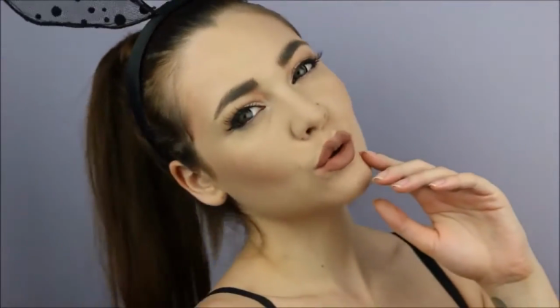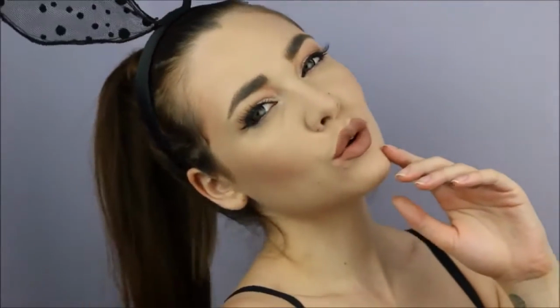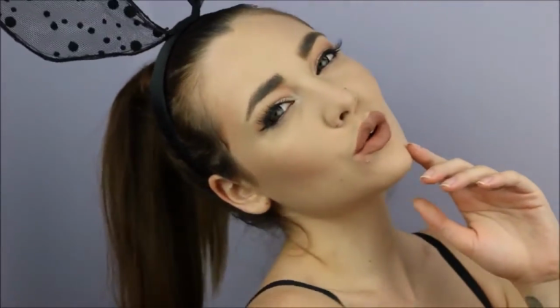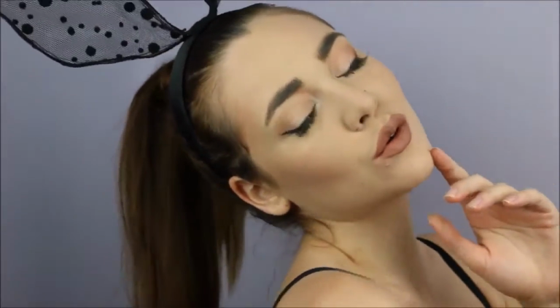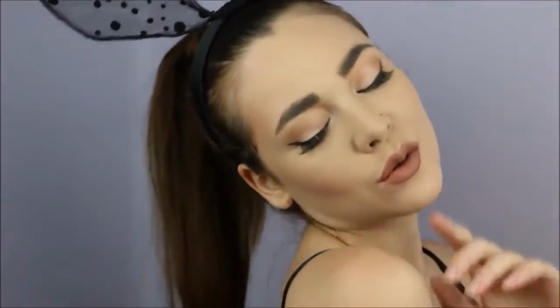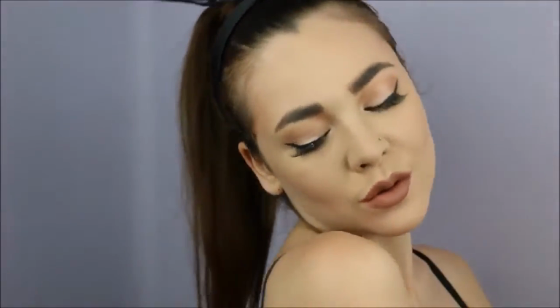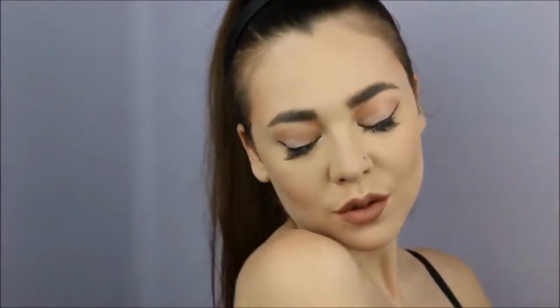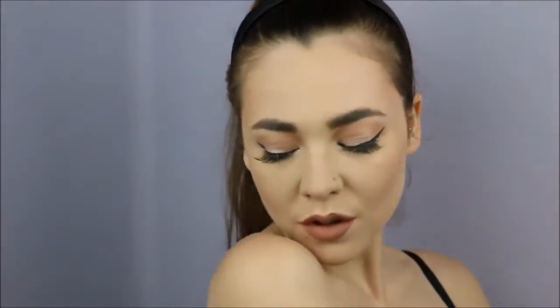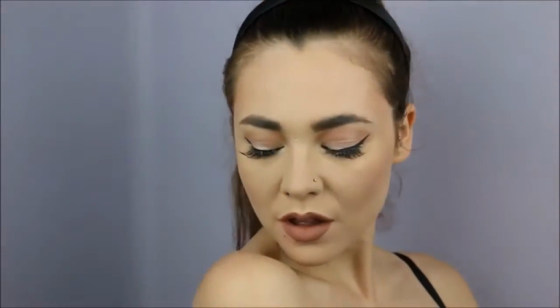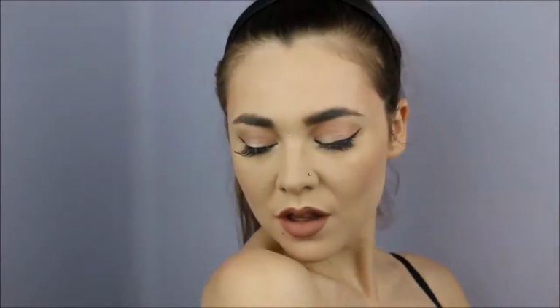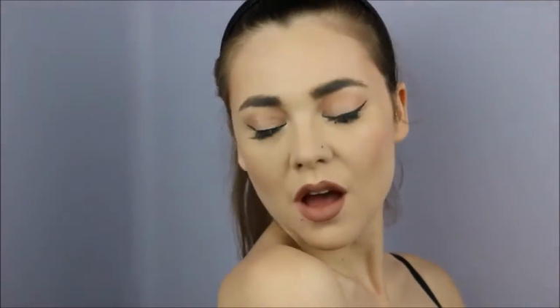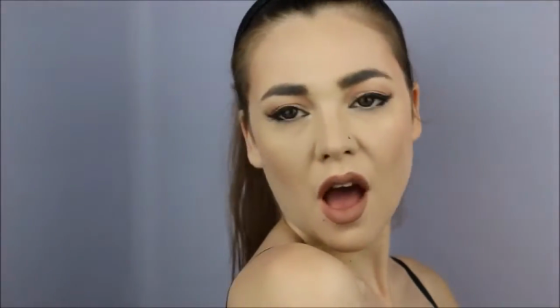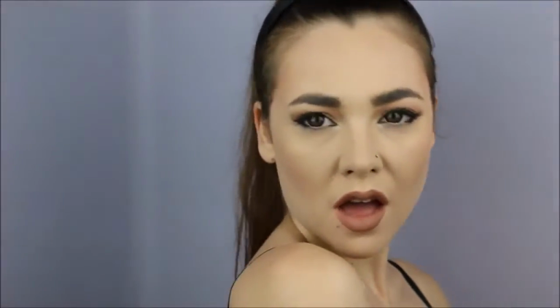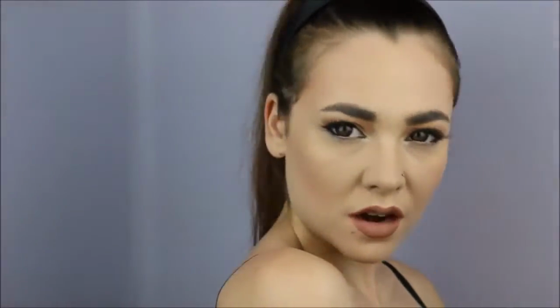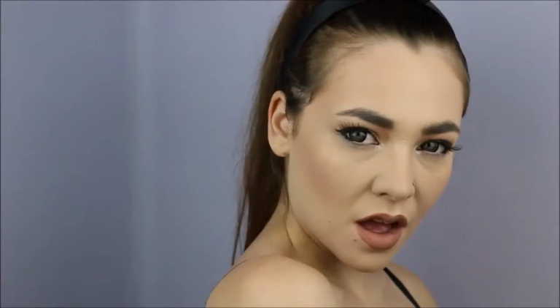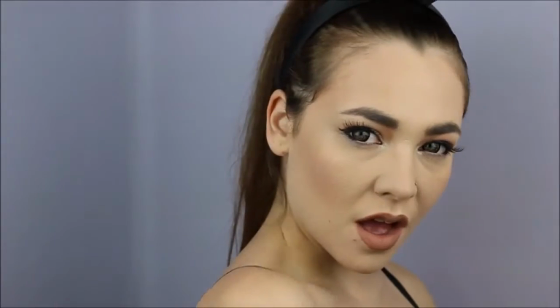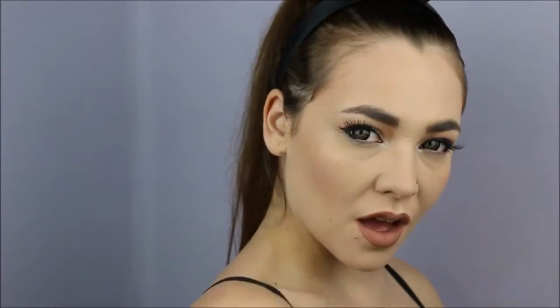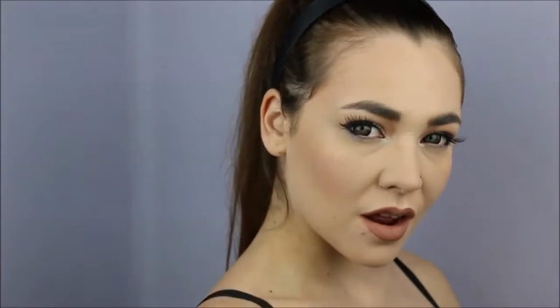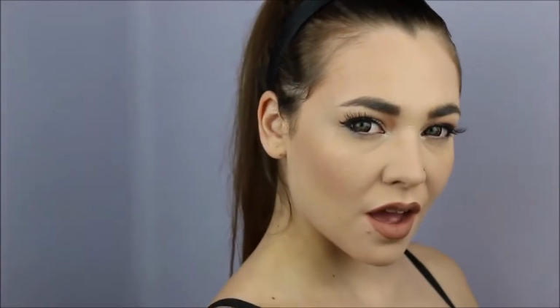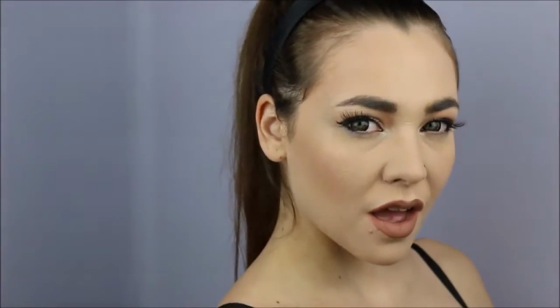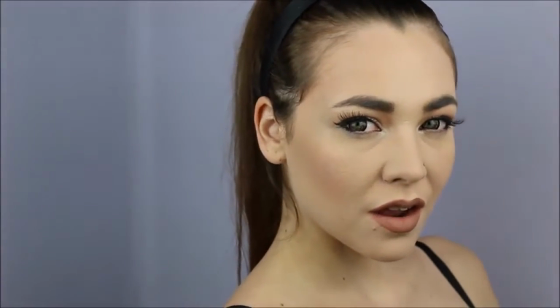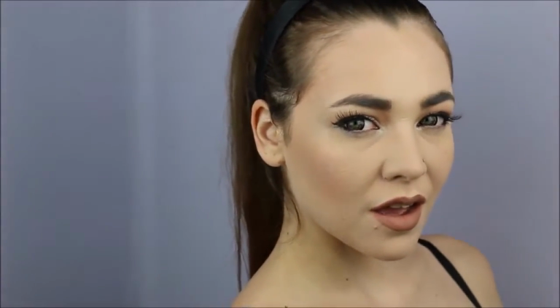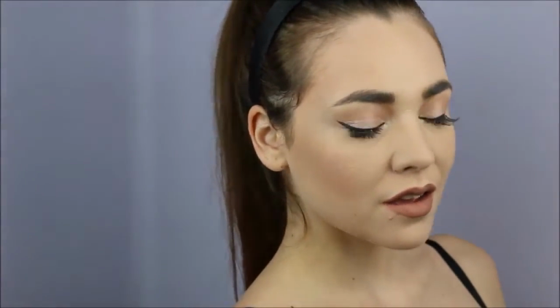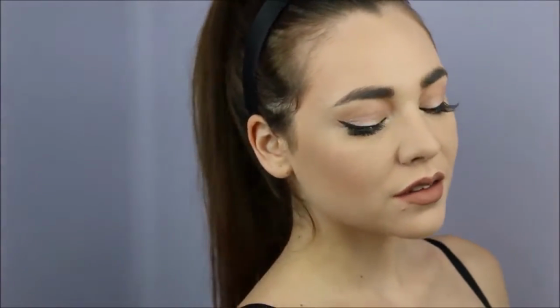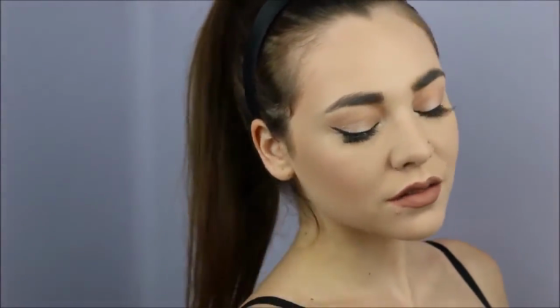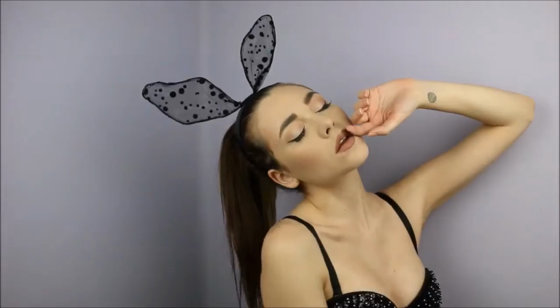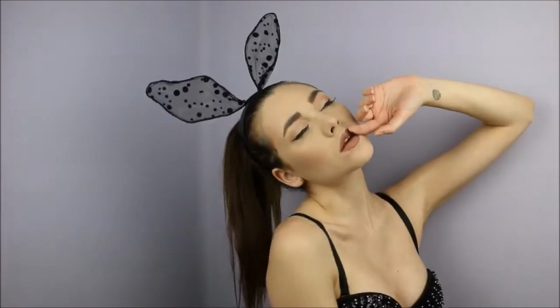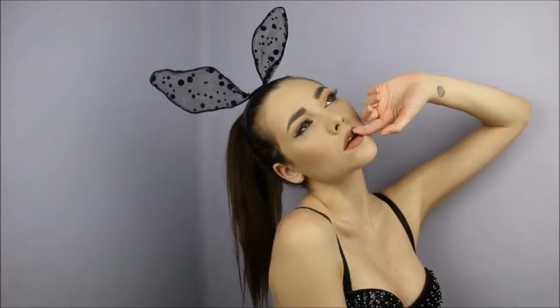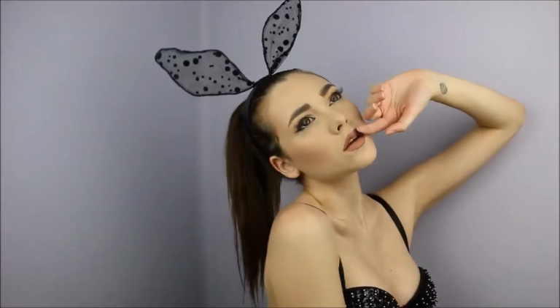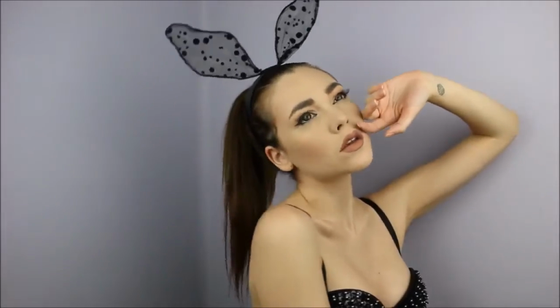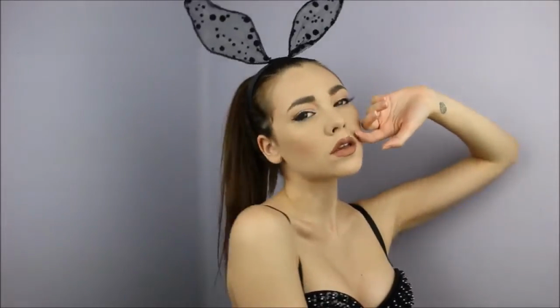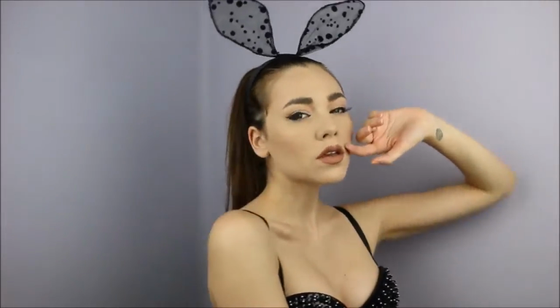In this video, I'll show you a makeup look inspired by the beautiful and talented Ariana Grande.